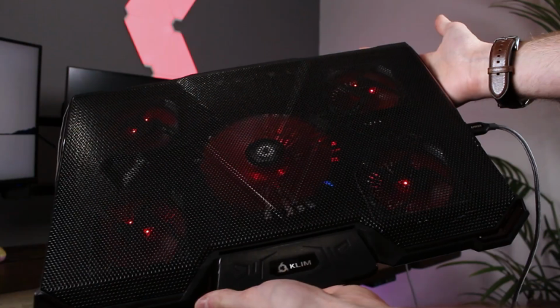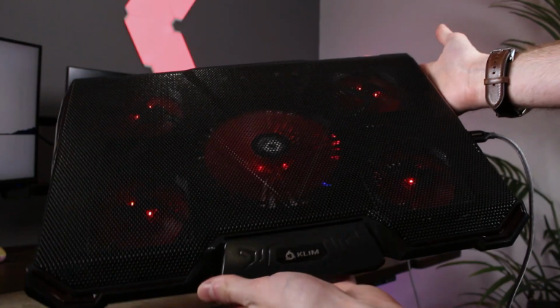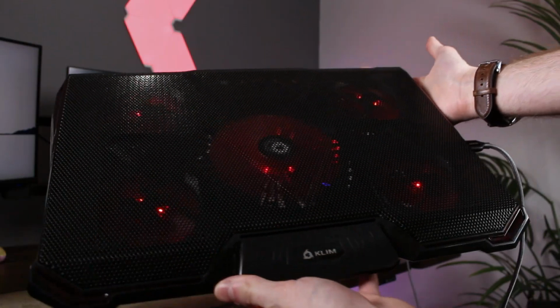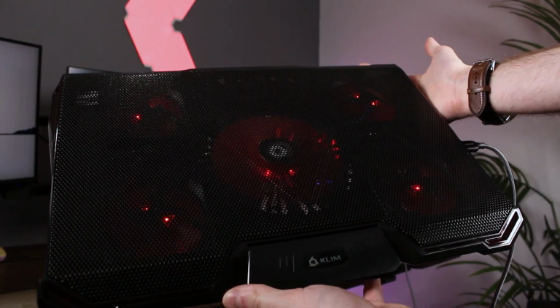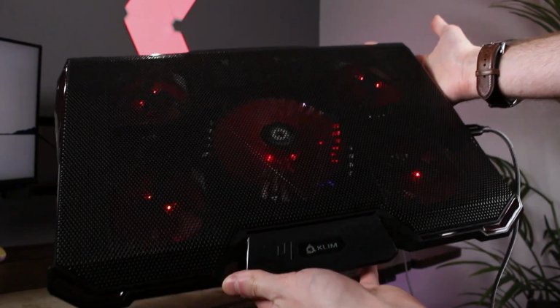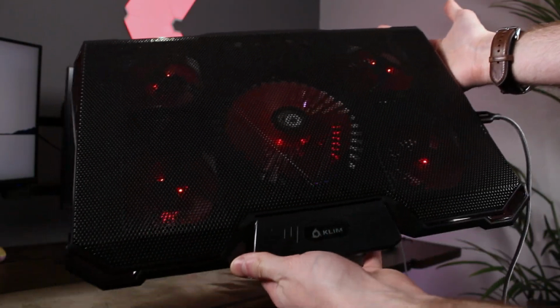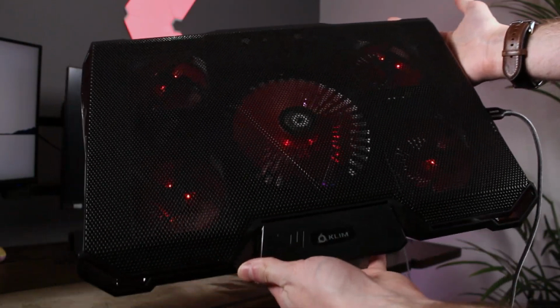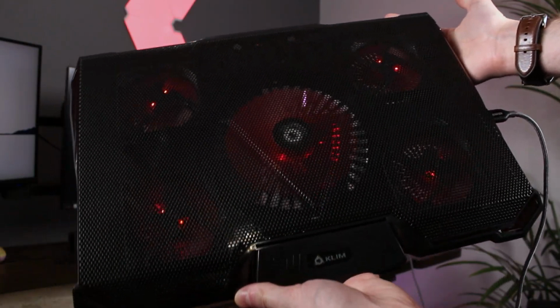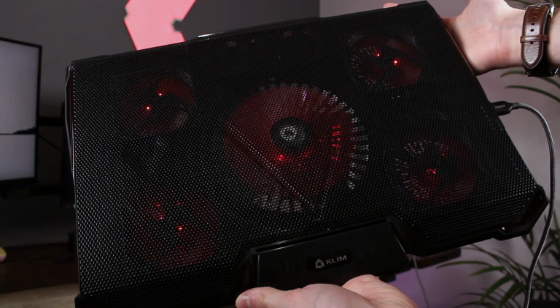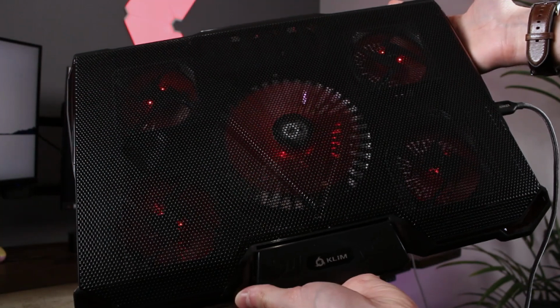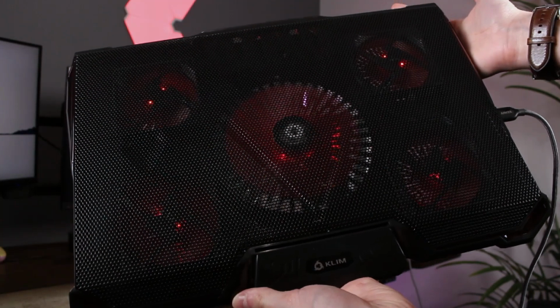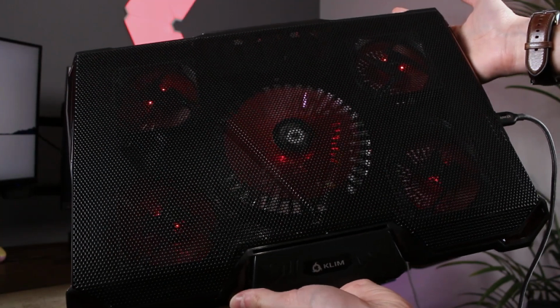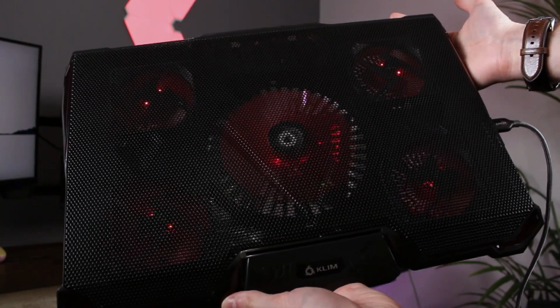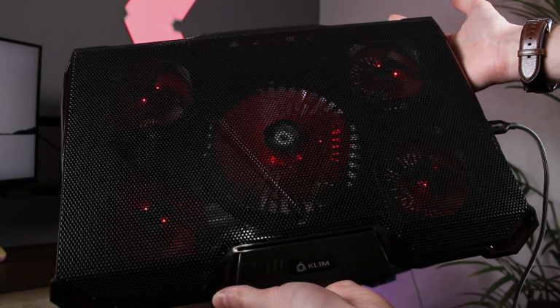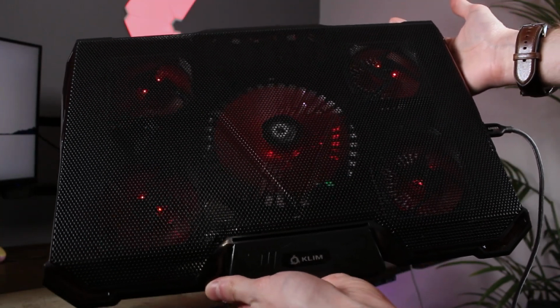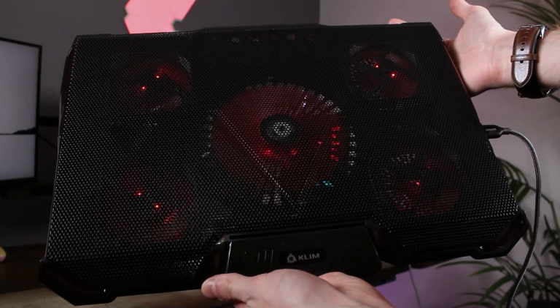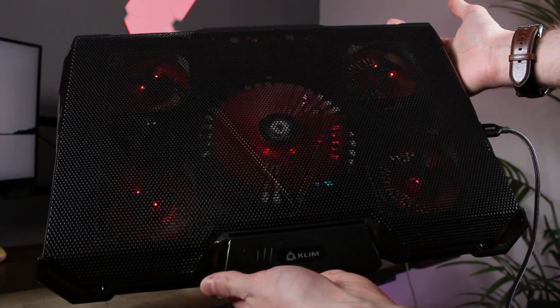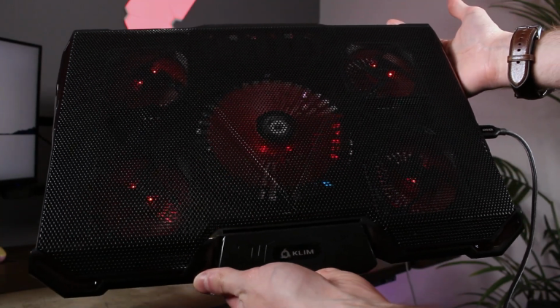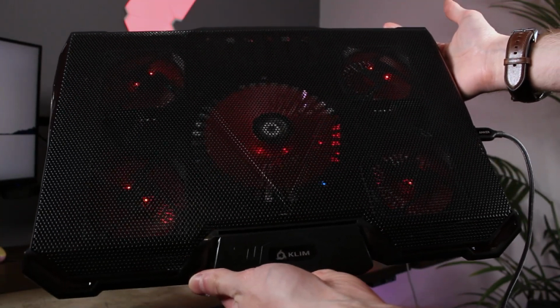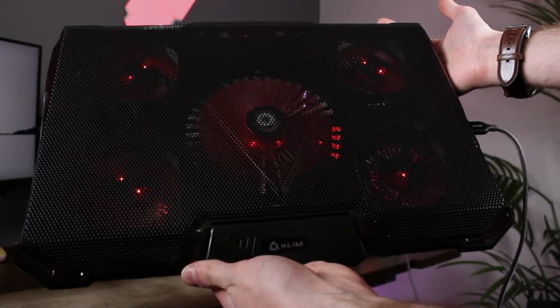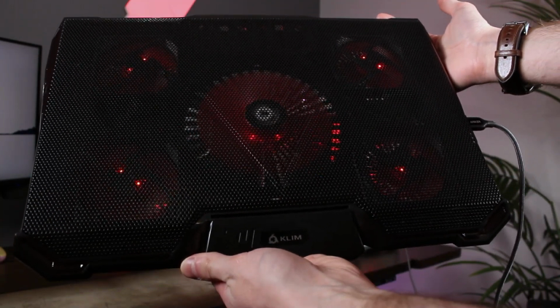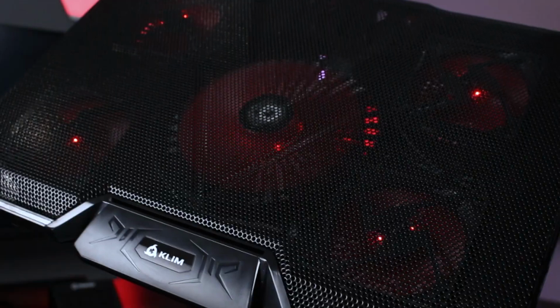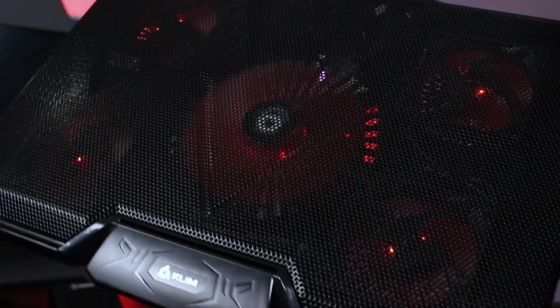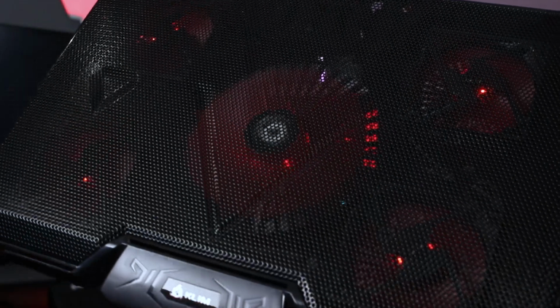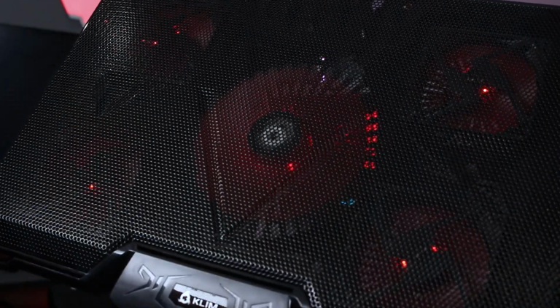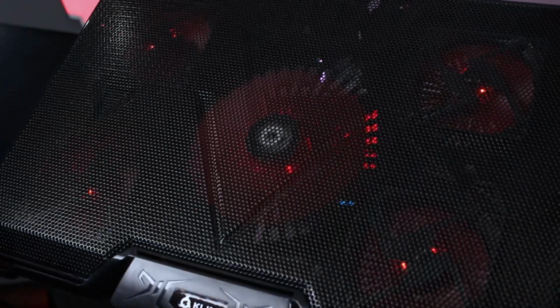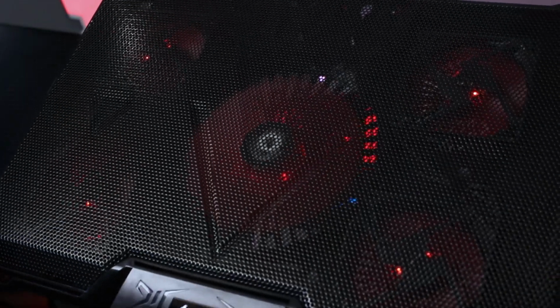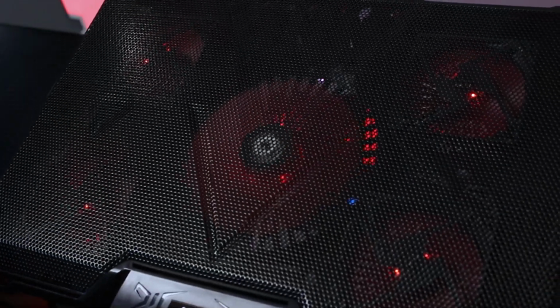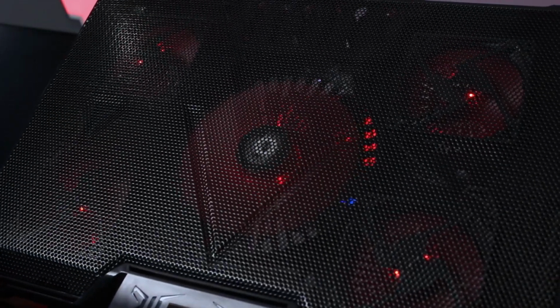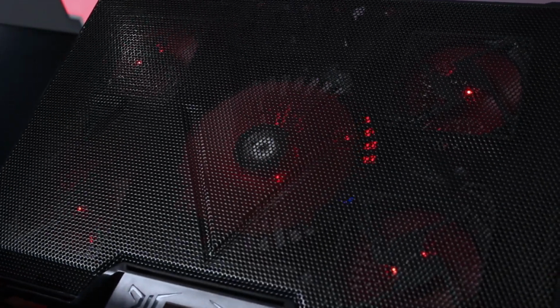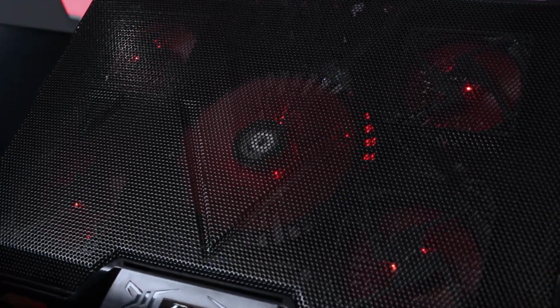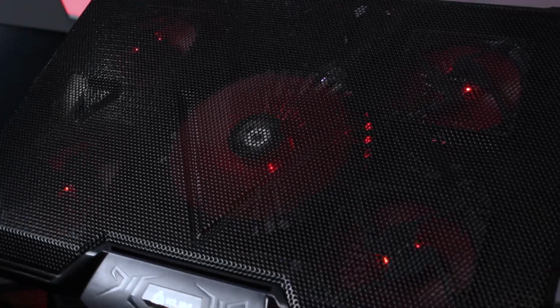This laptop tray by Klim keeps those toasty gaming laptops nice and cool, letting you game for longer.